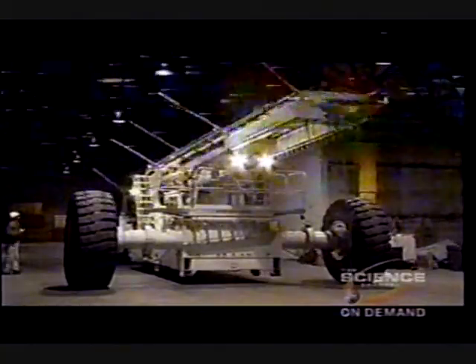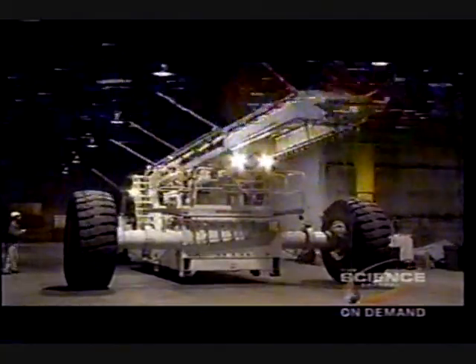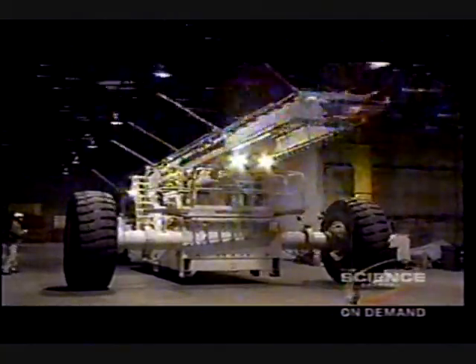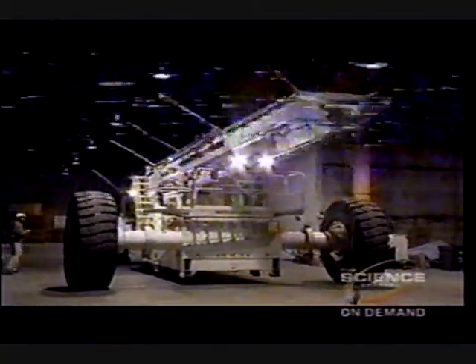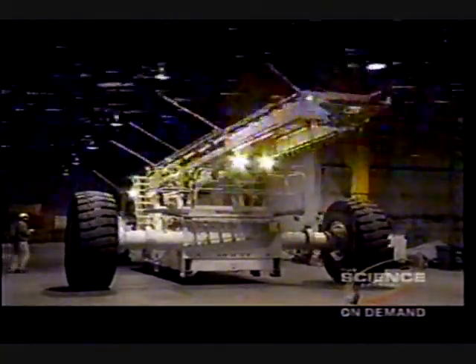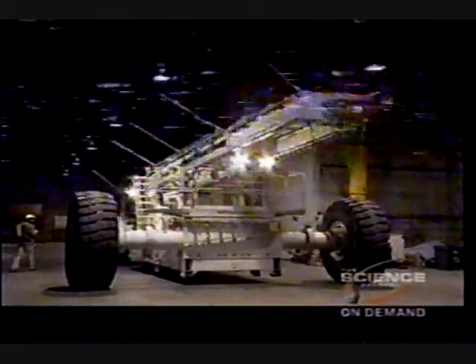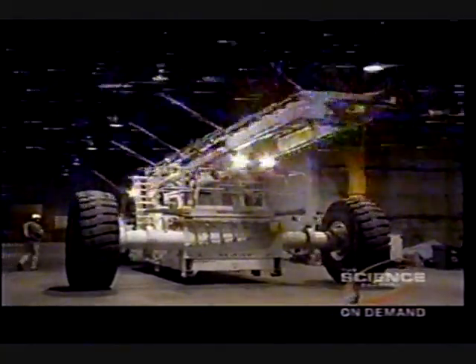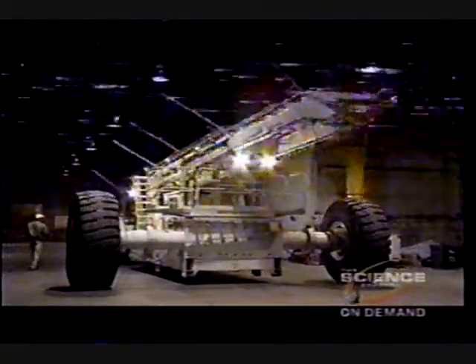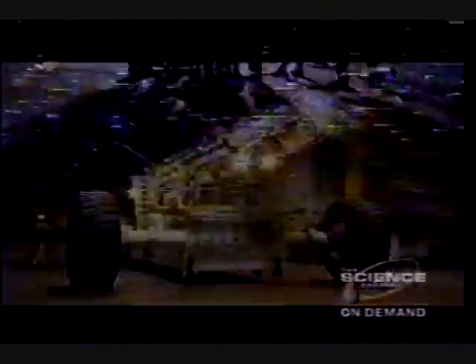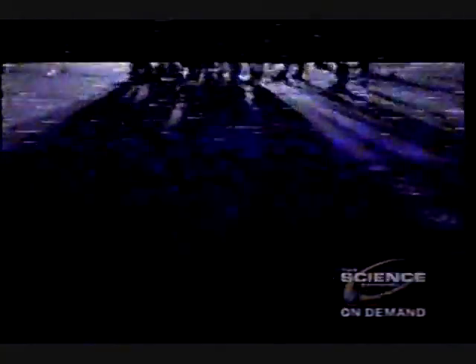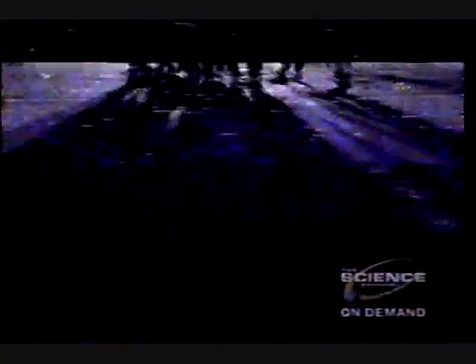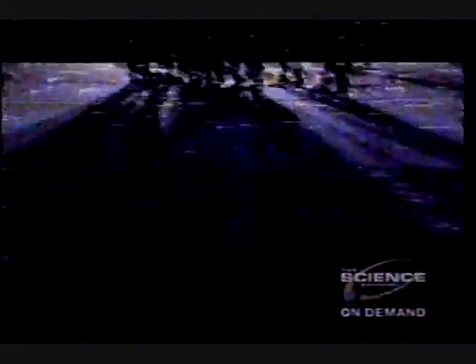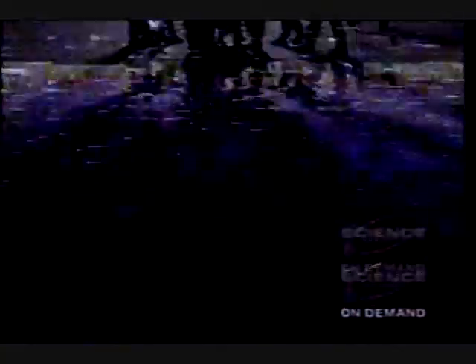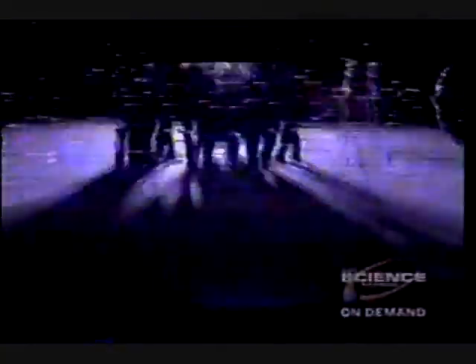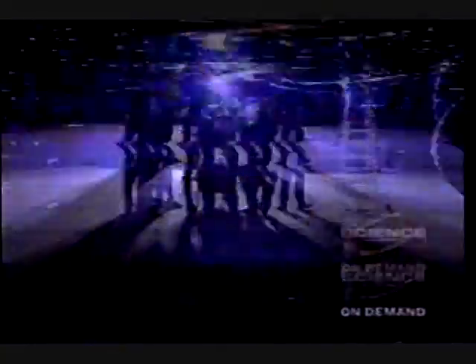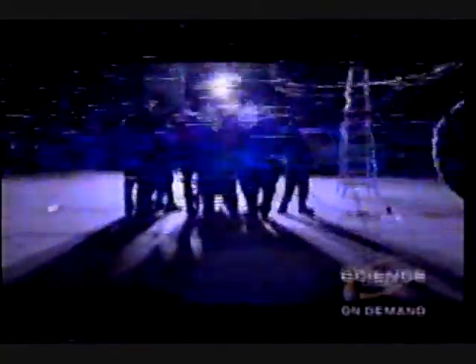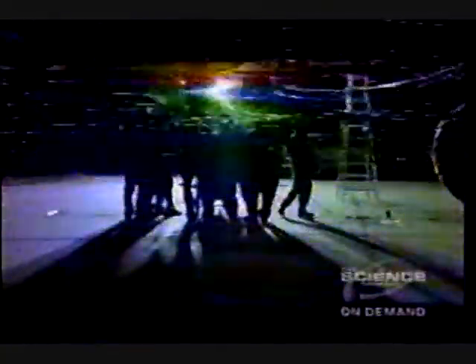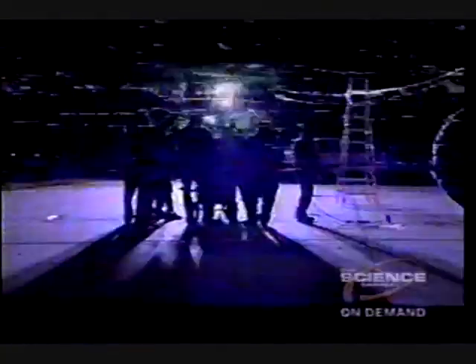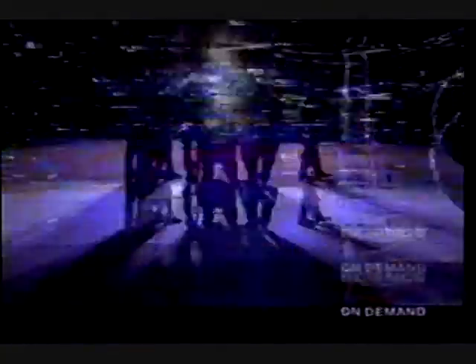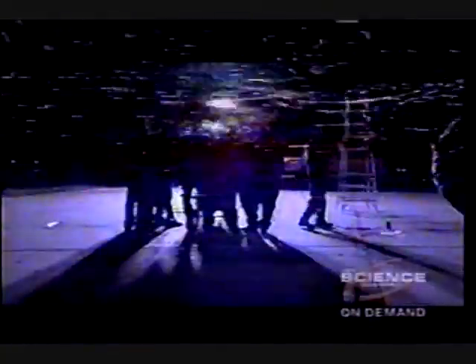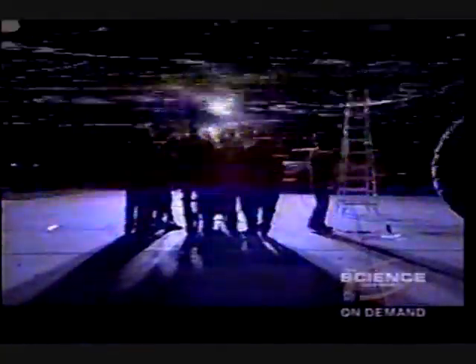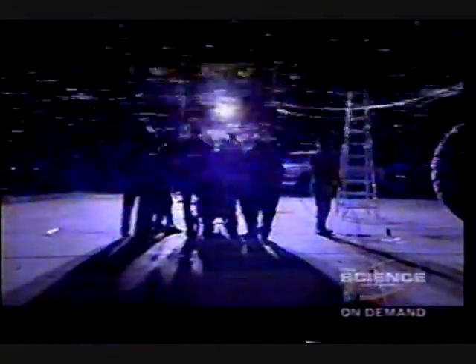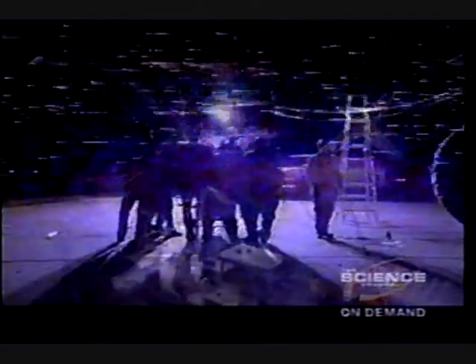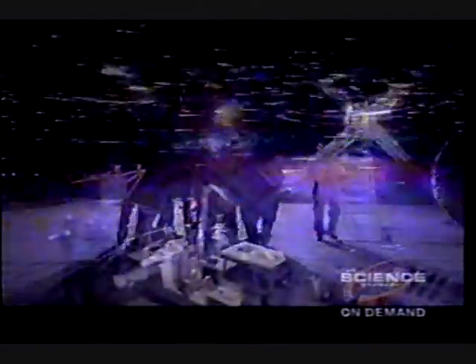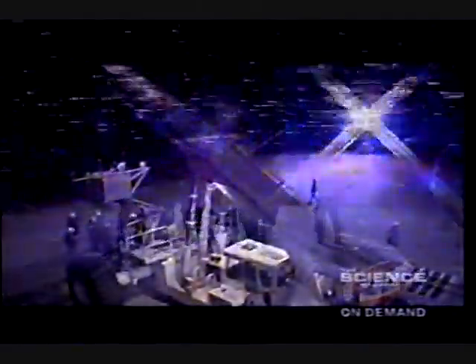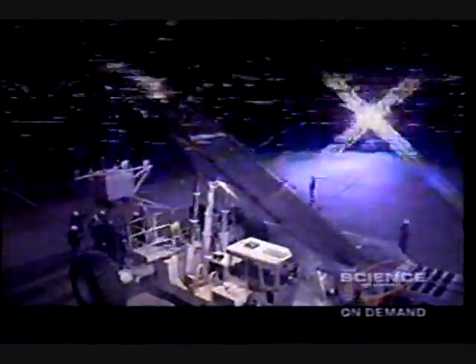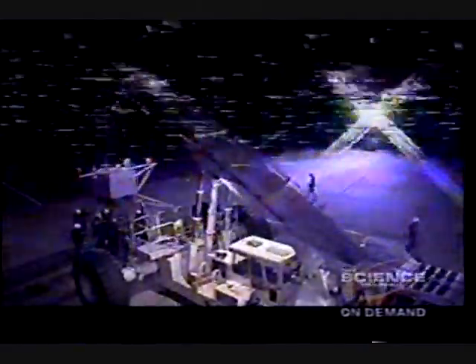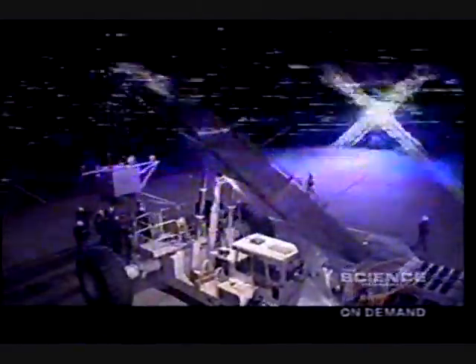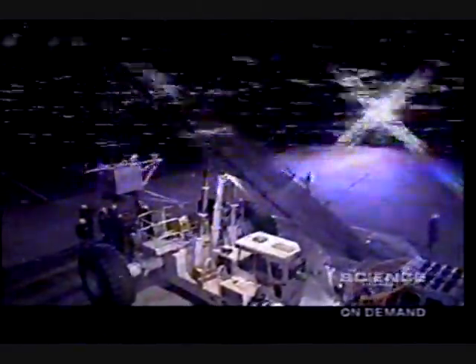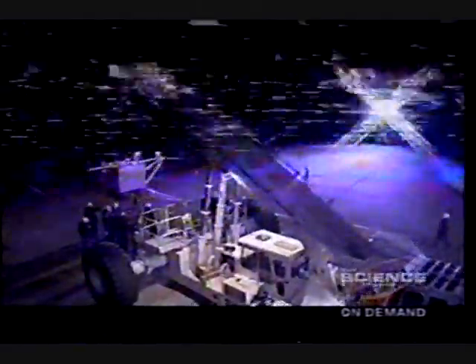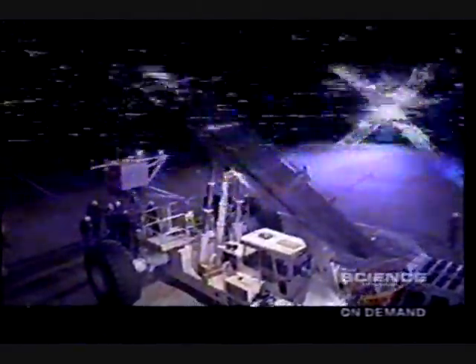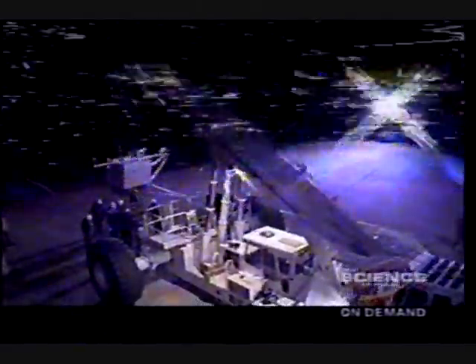We'll set a show time, we'll come out, we'll hang the gondola, then we'll go out to the launch pad.